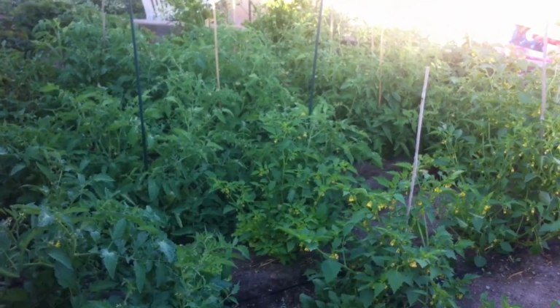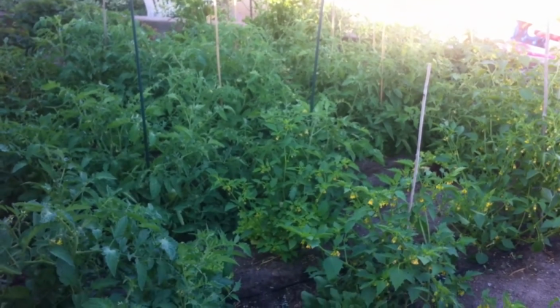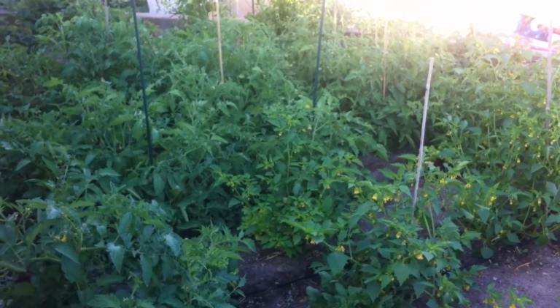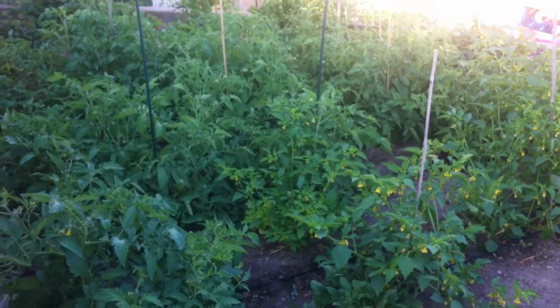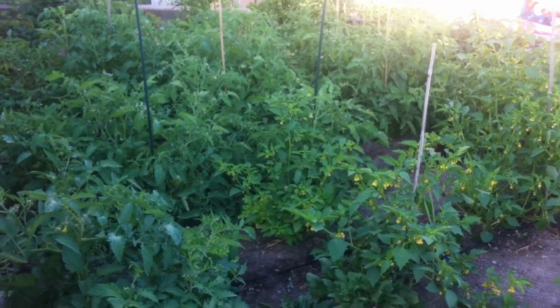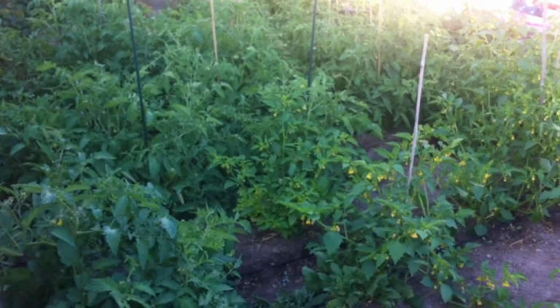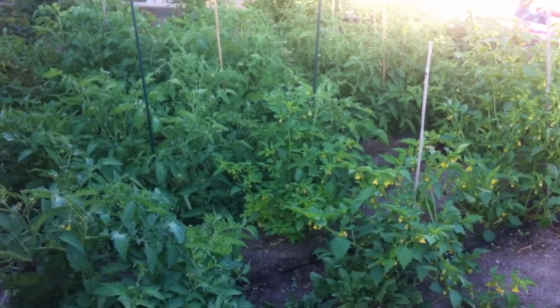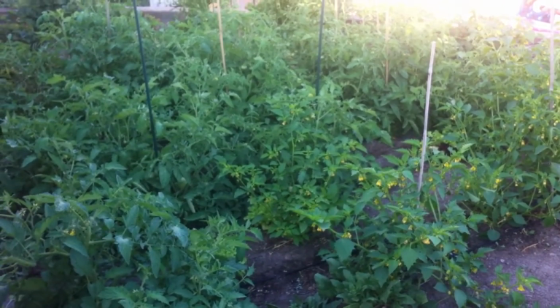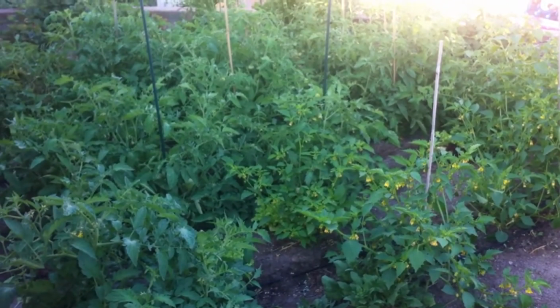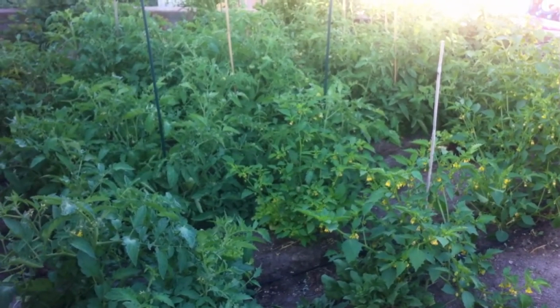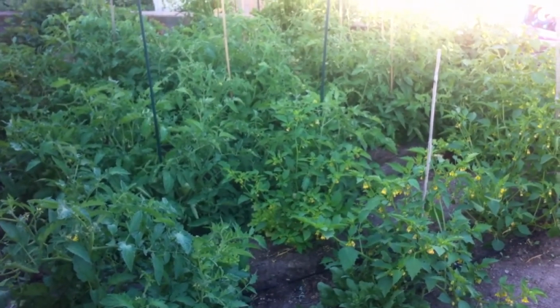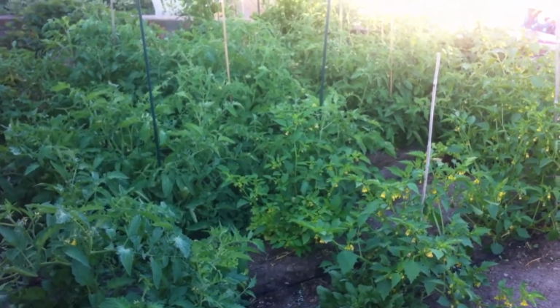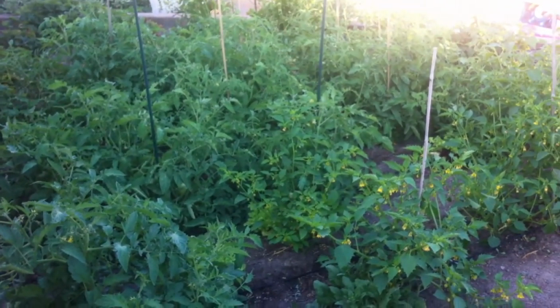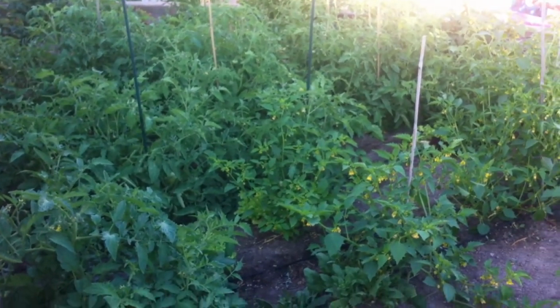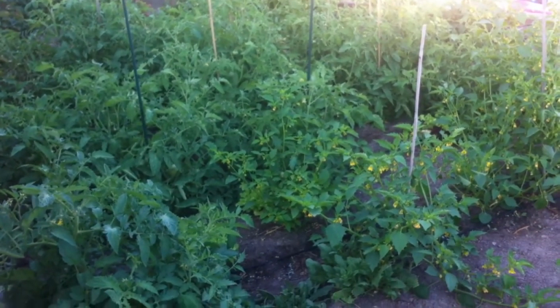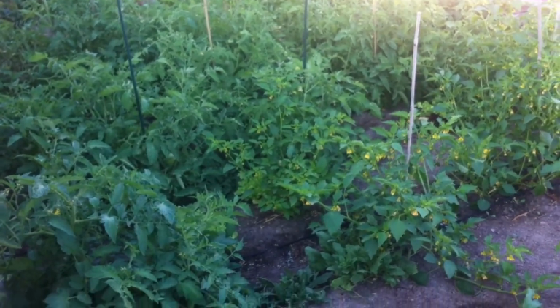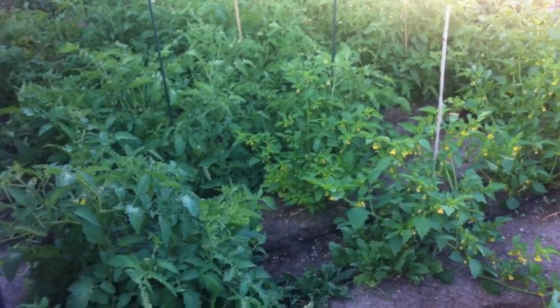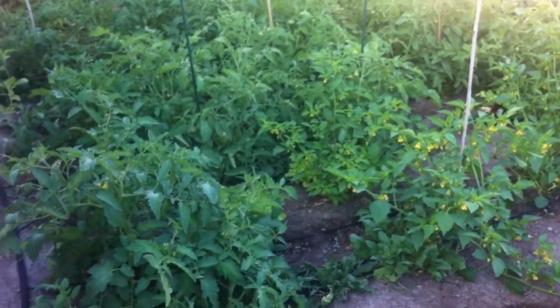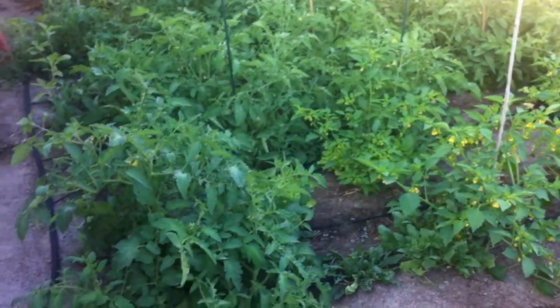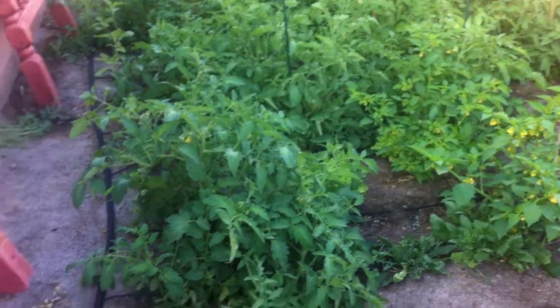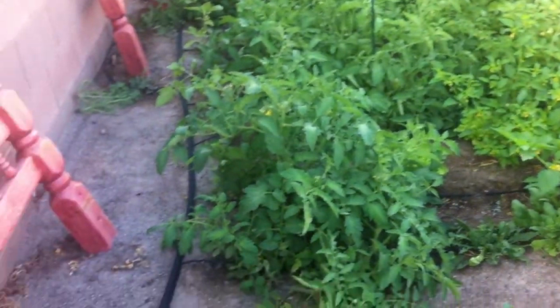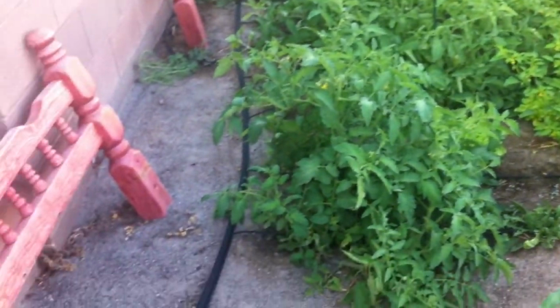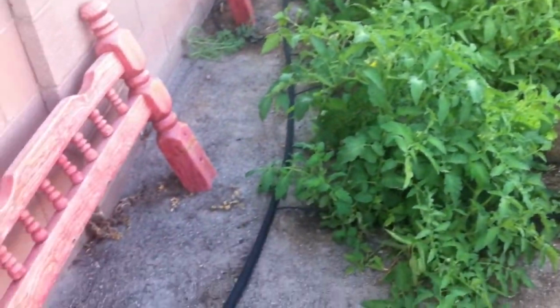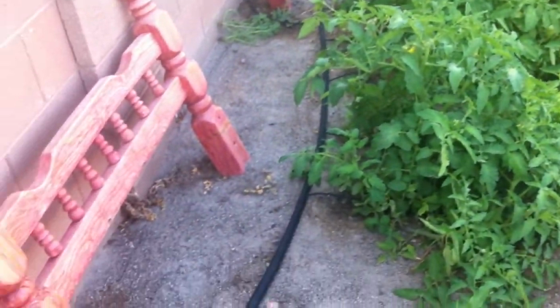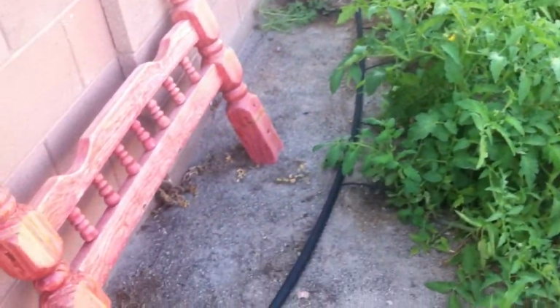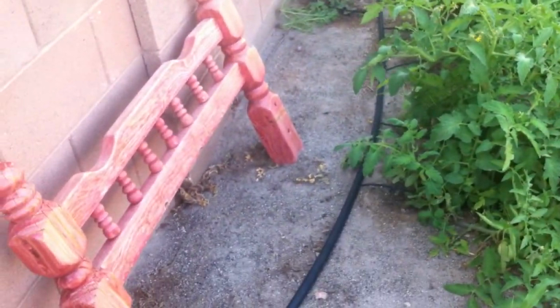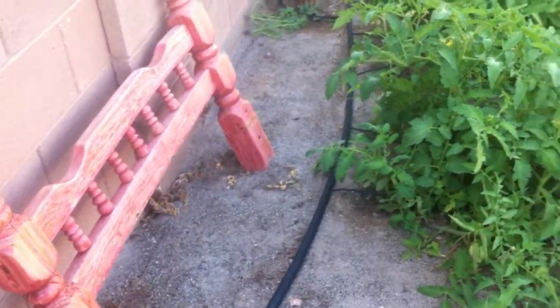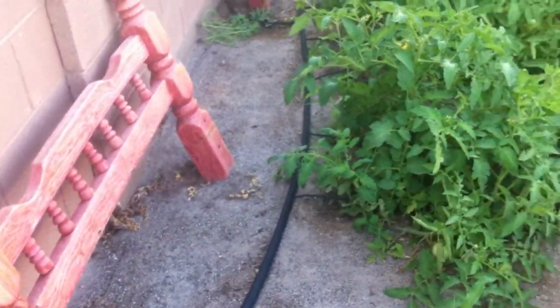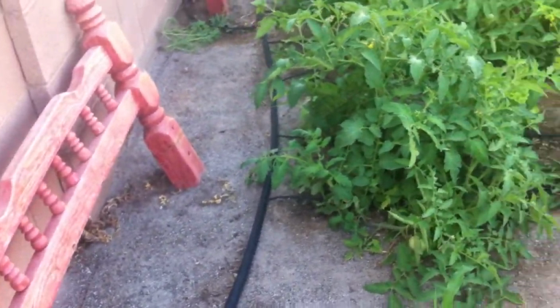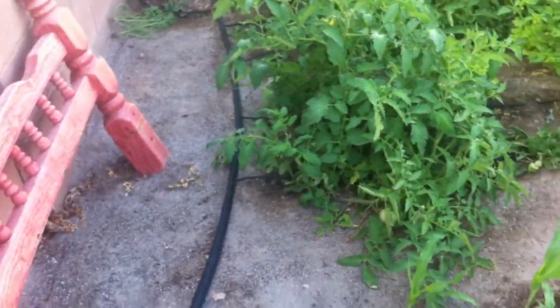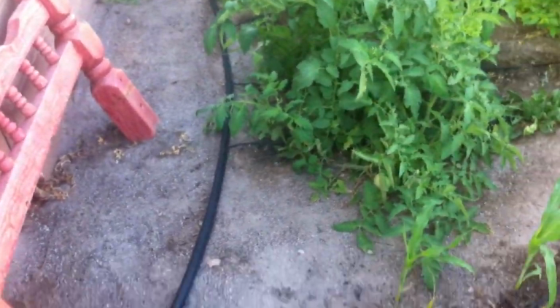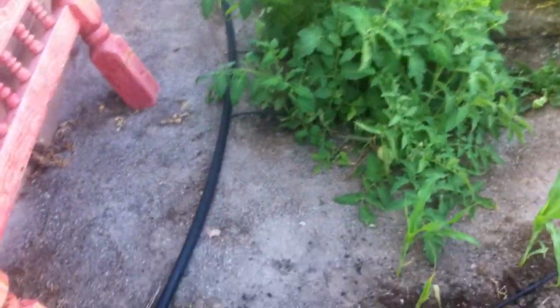Hey everybody, it's Brian at Garden Farms. I wanted to just talk to you briefly about onions.